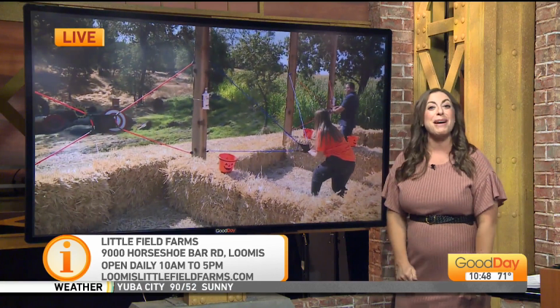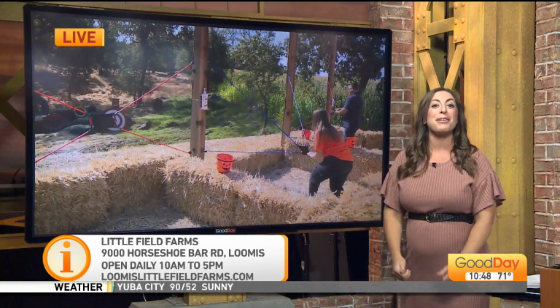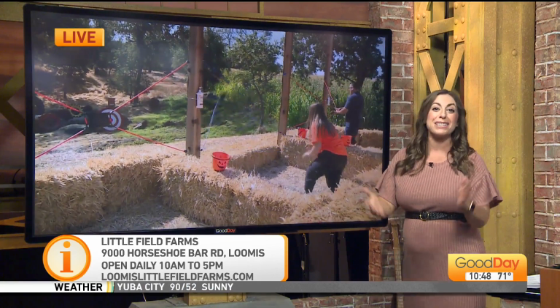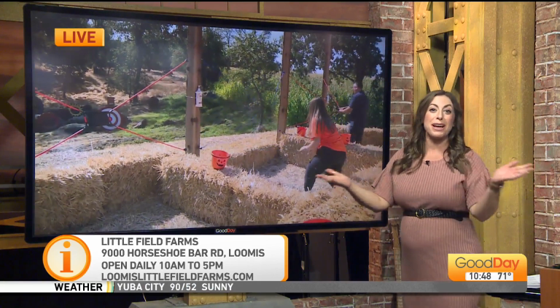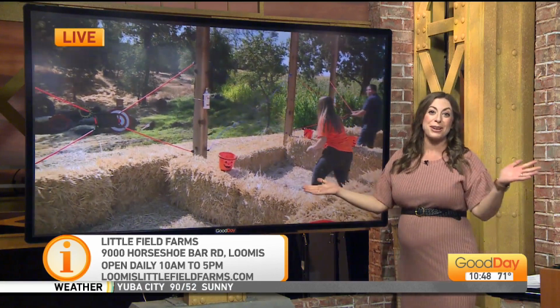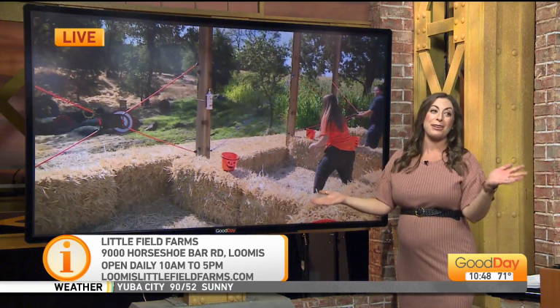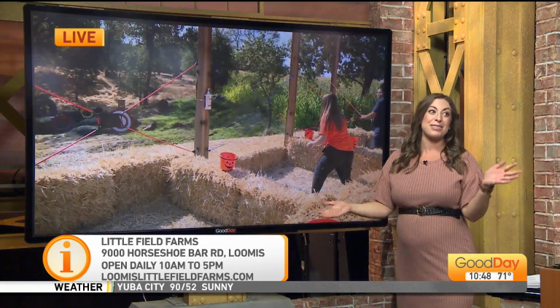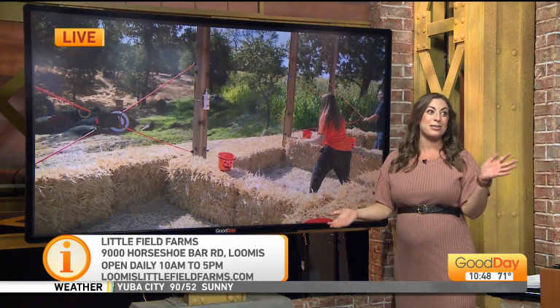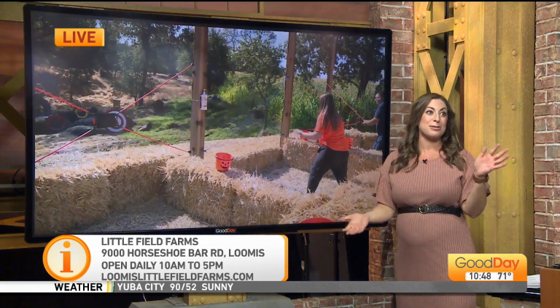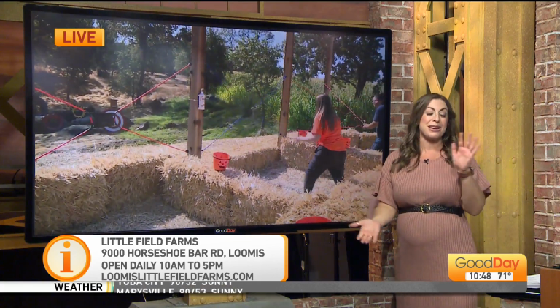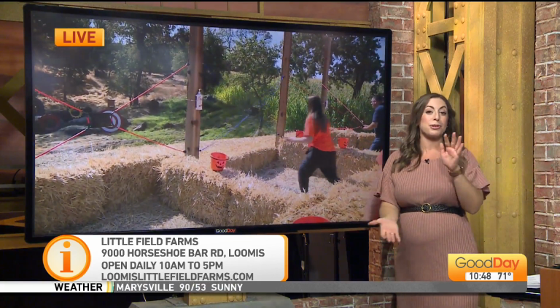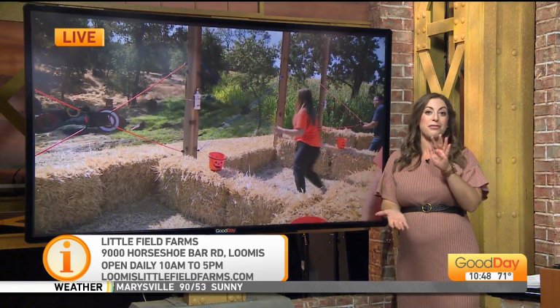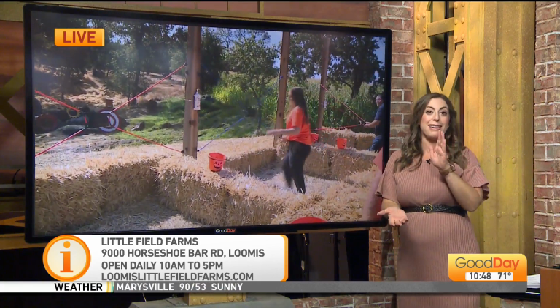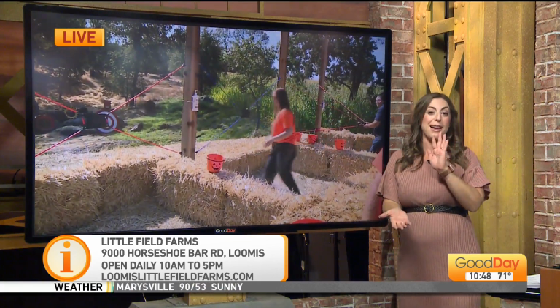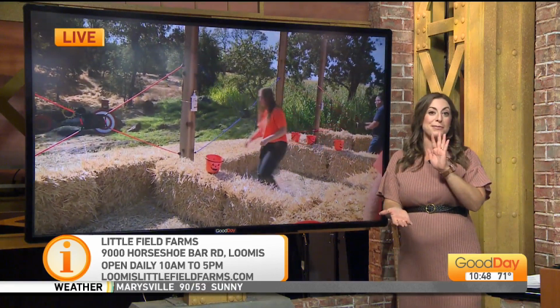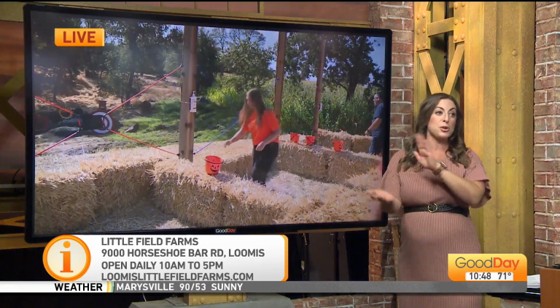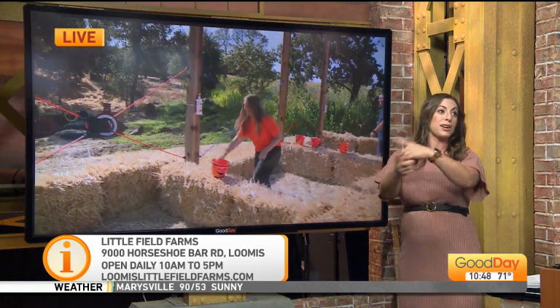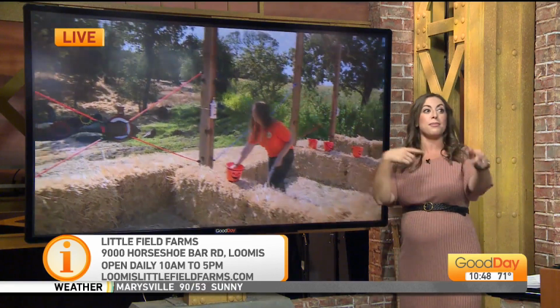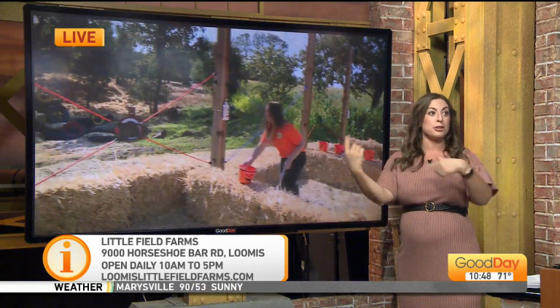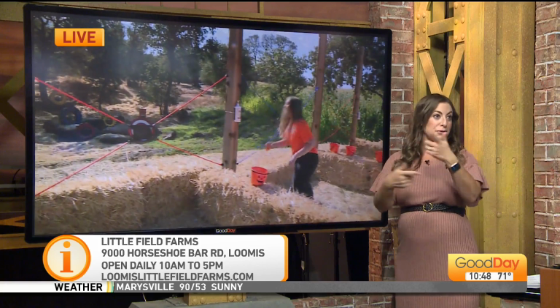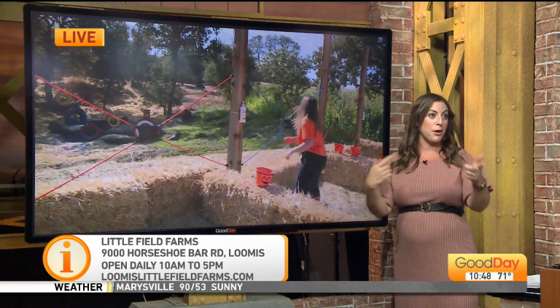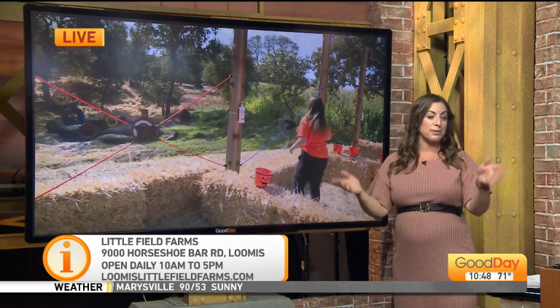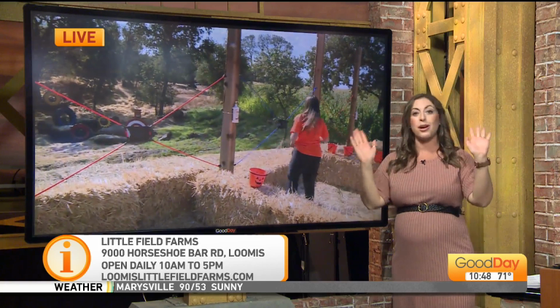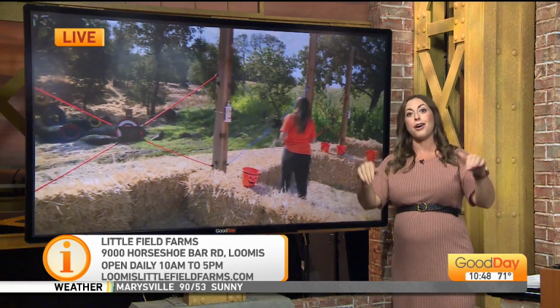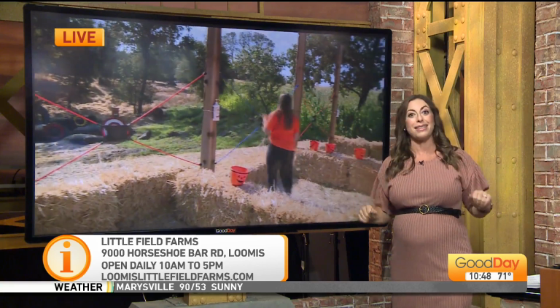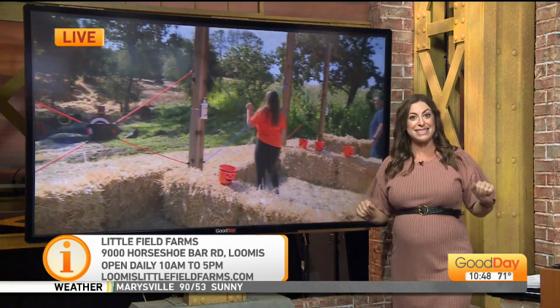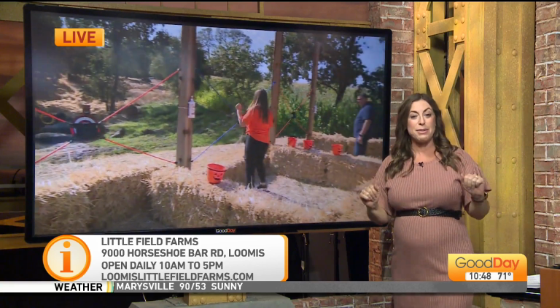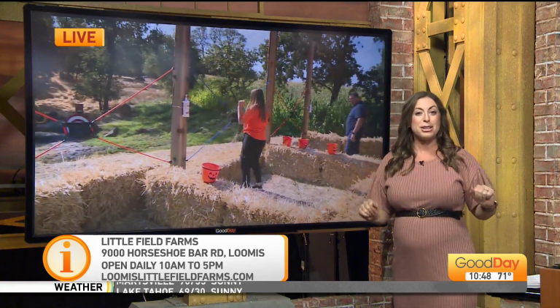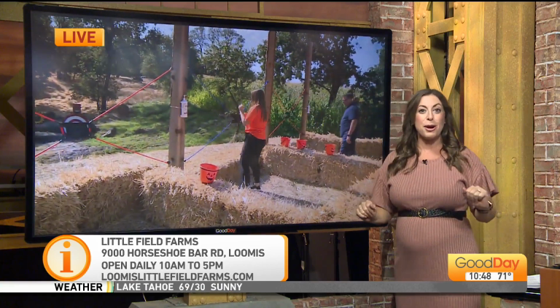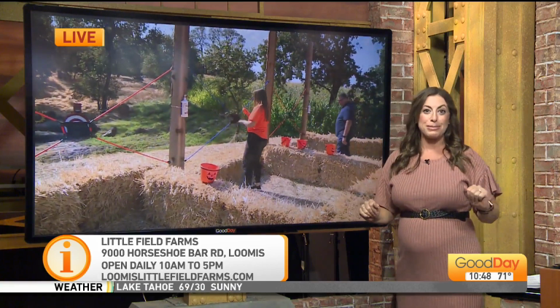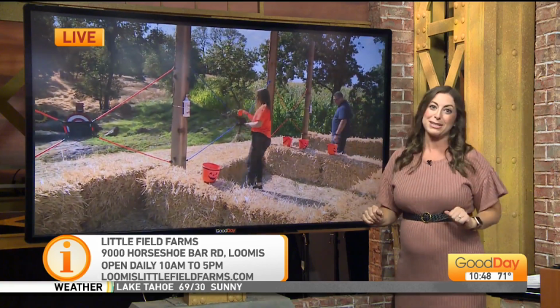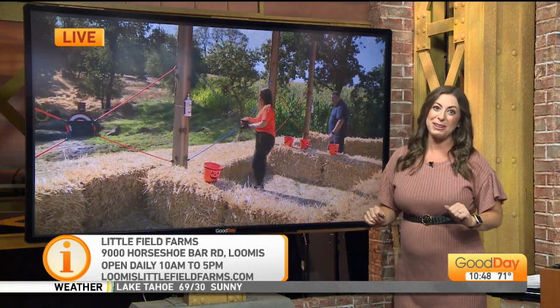By the way, guys, Placer County is also doing a really fun tour of a bunch of the different farms, so we'll have all that linked up to our website as well.